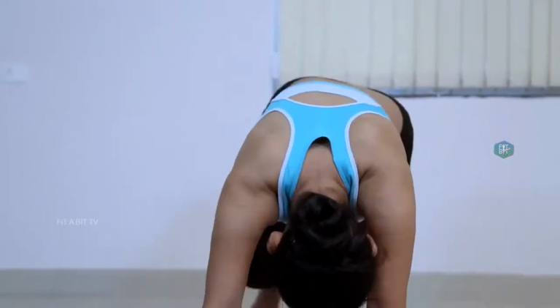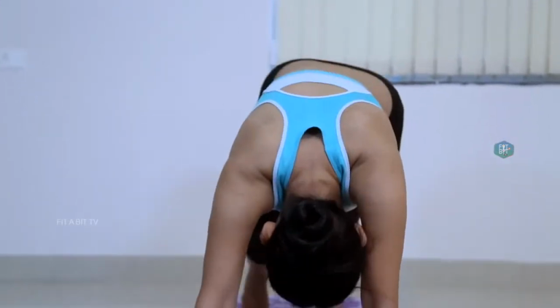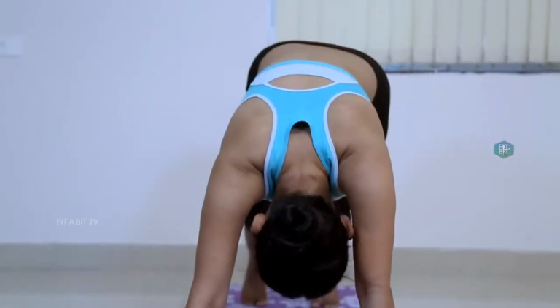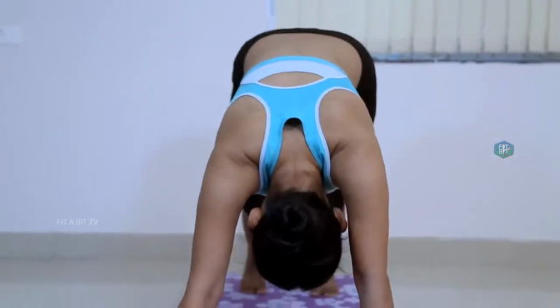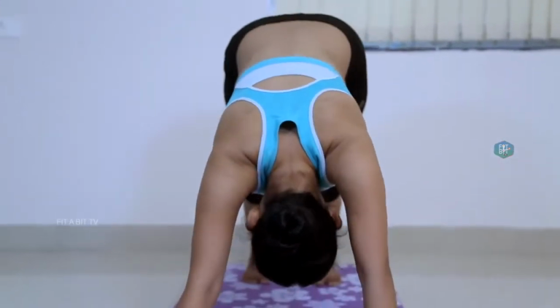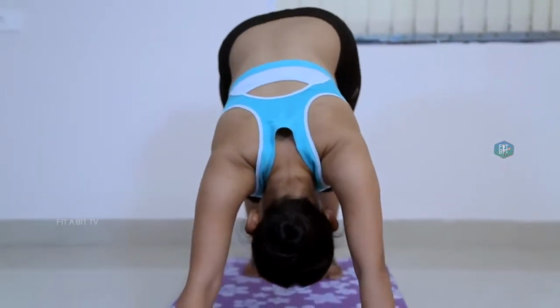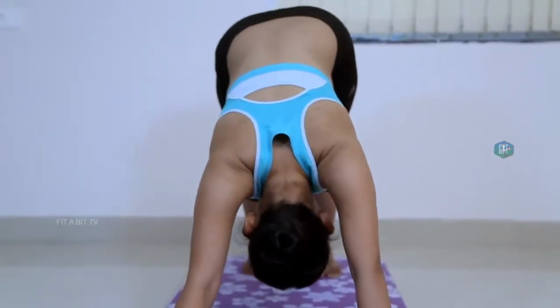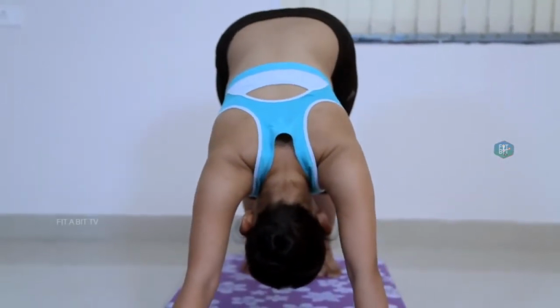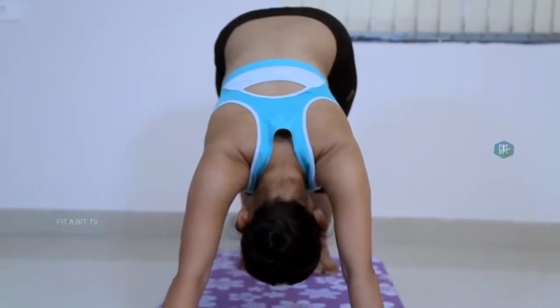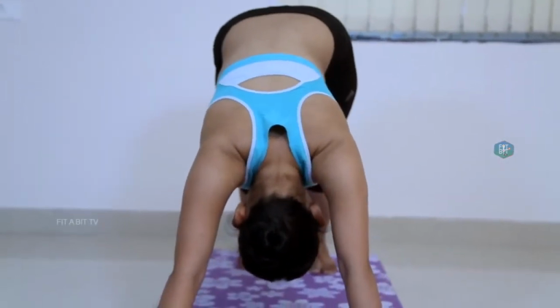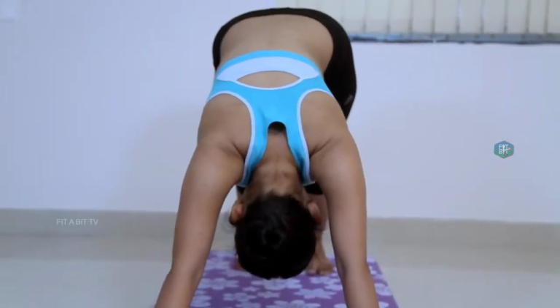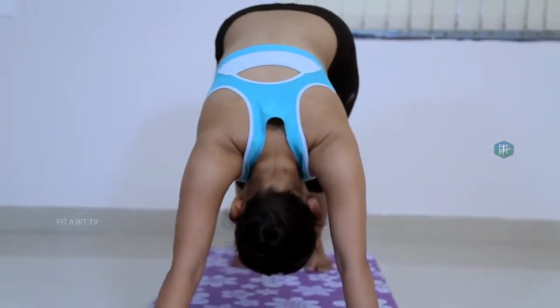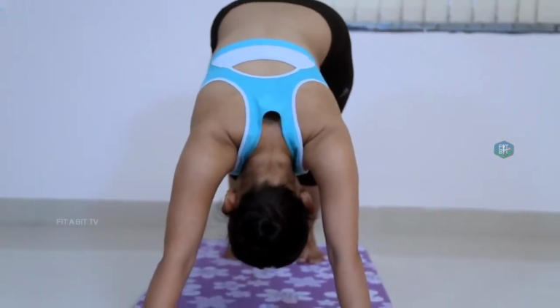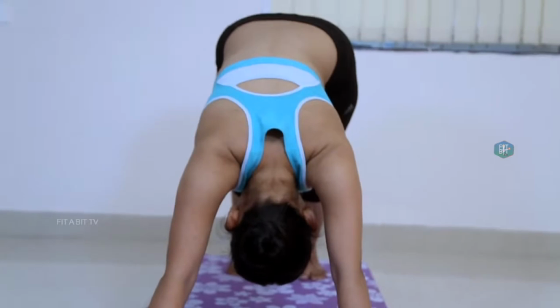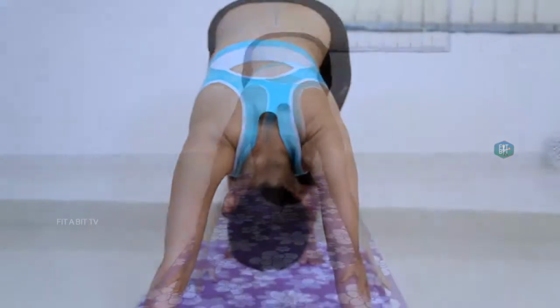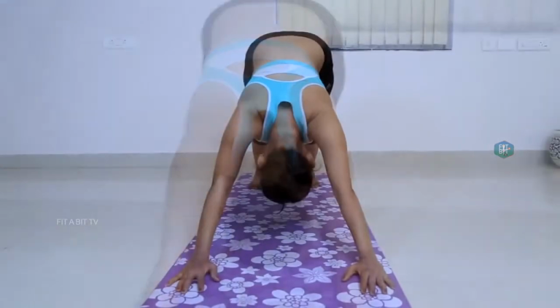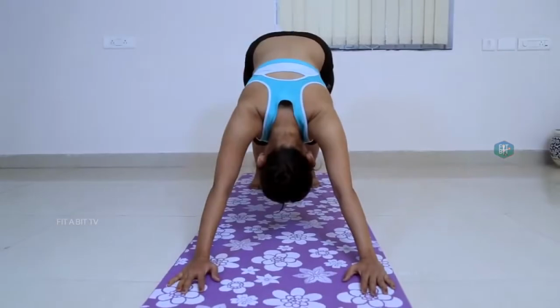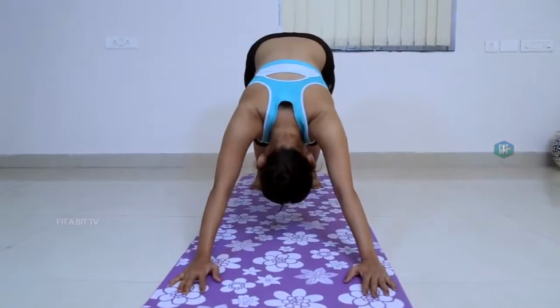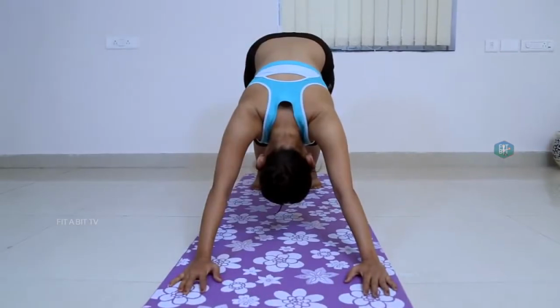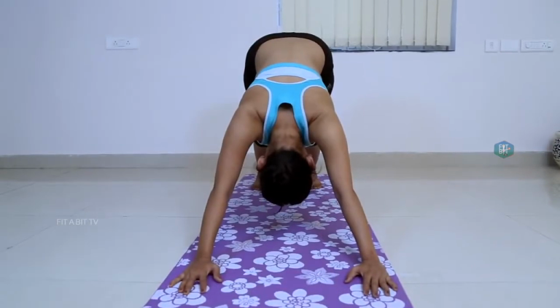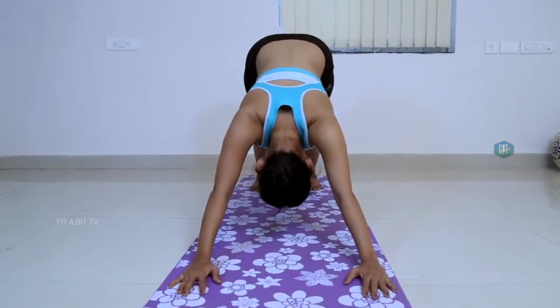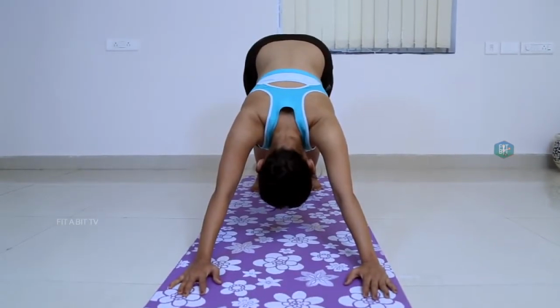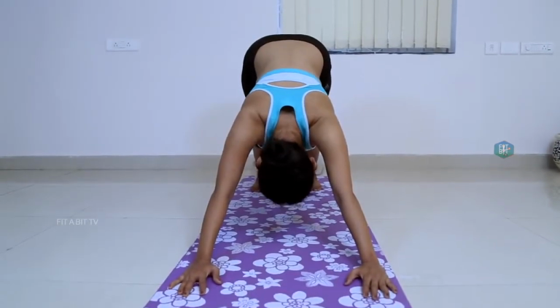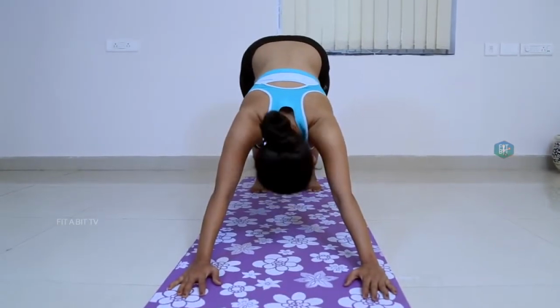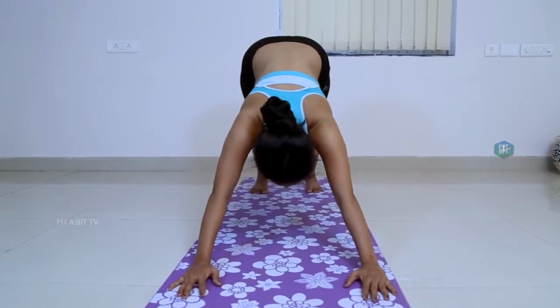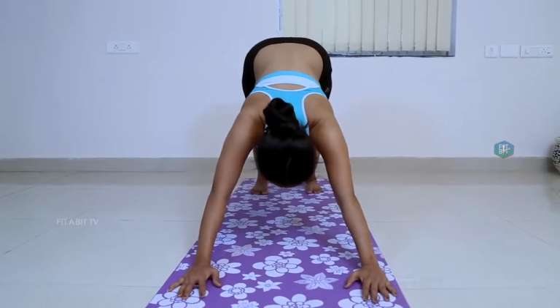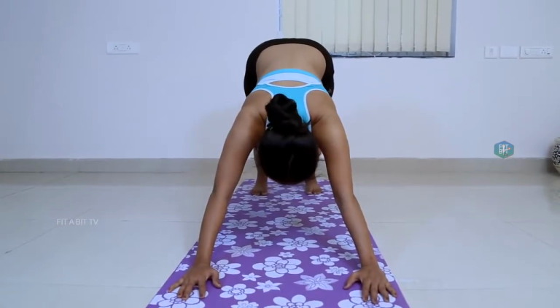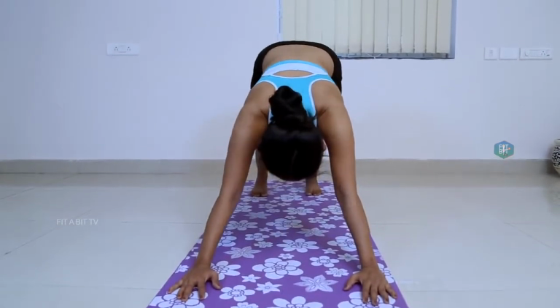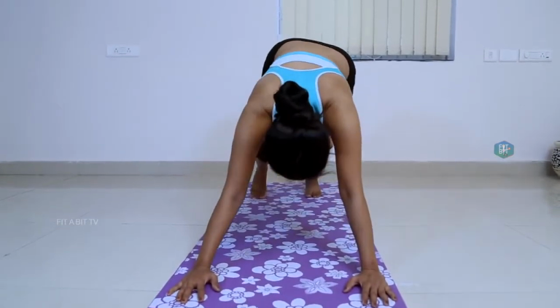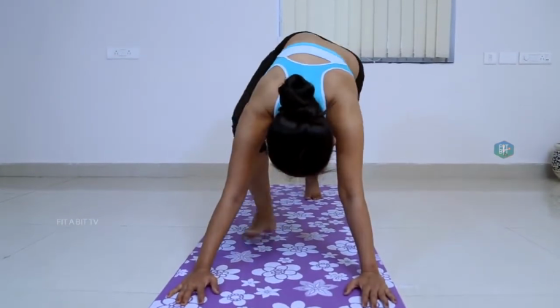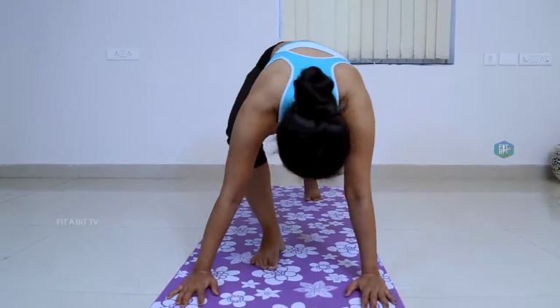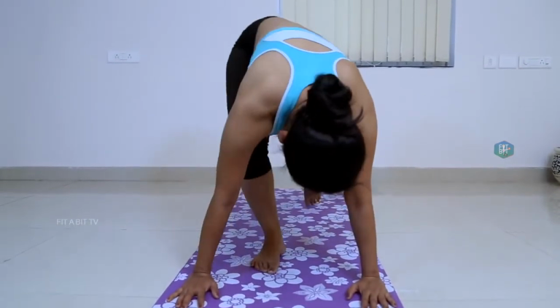Arch your back, roll your shoulders back and tilt your head back with the fingers touching the ground. Stay in the posture for a few breaths.